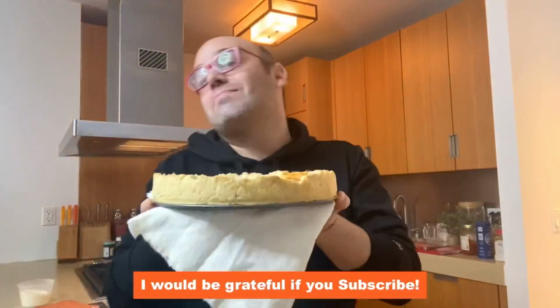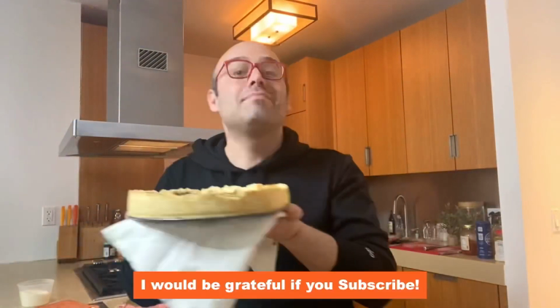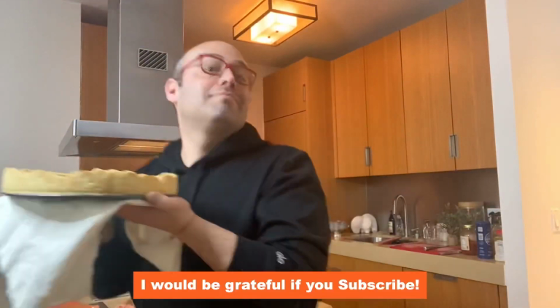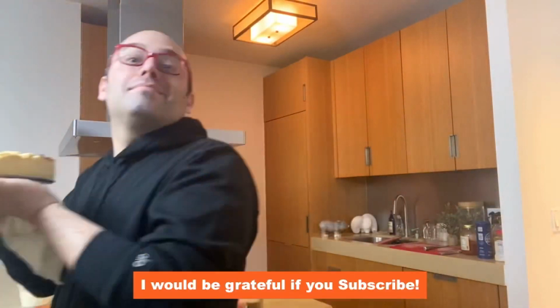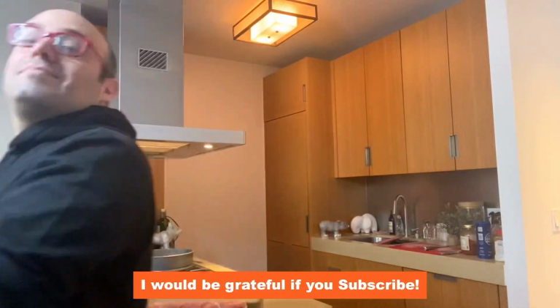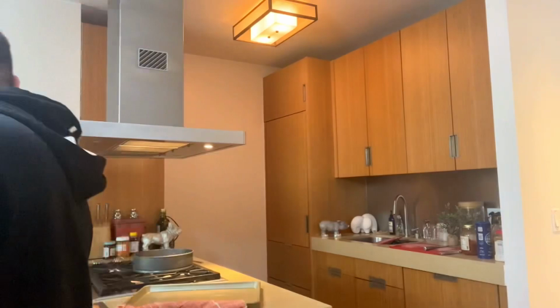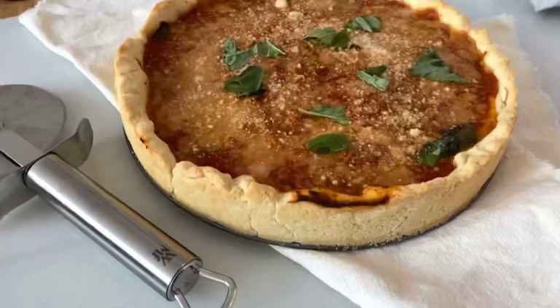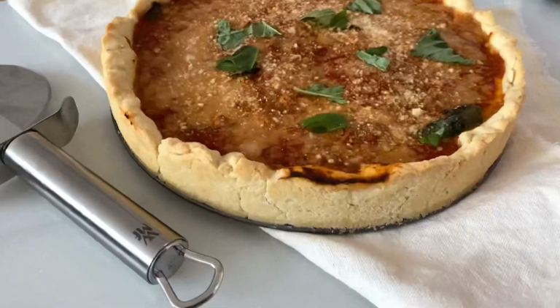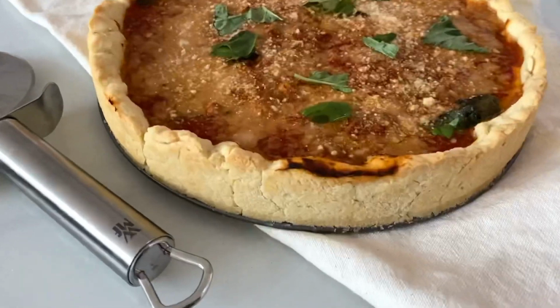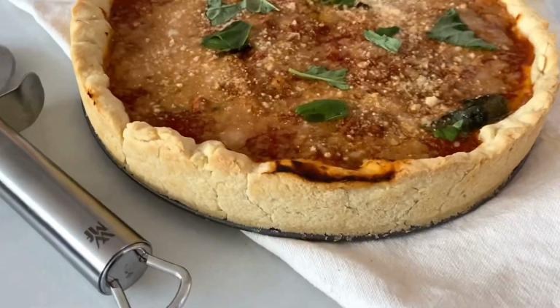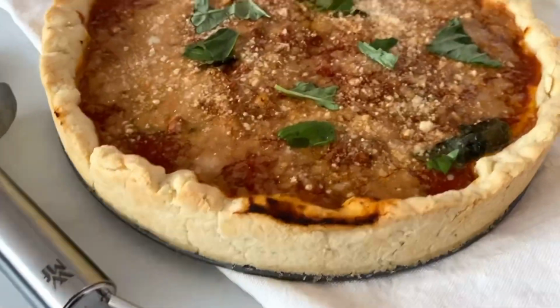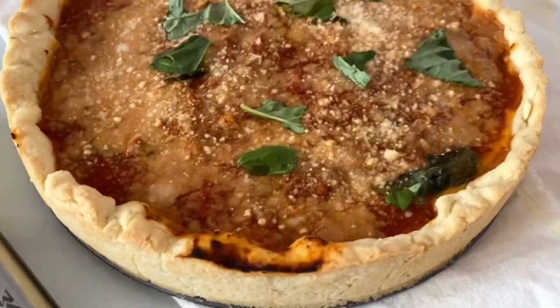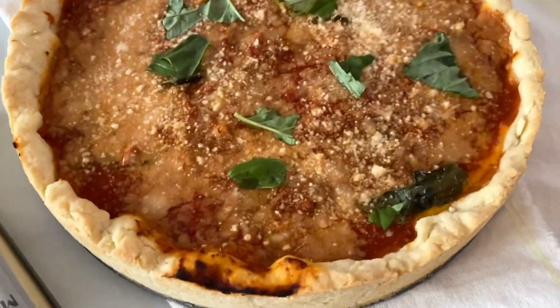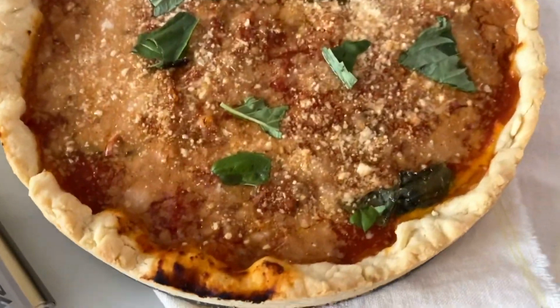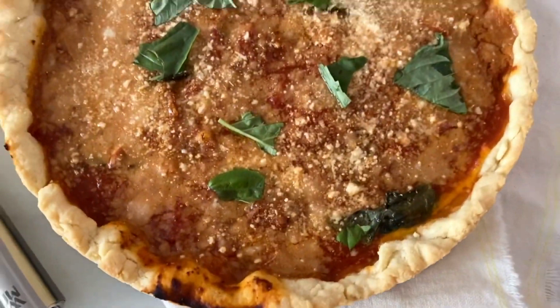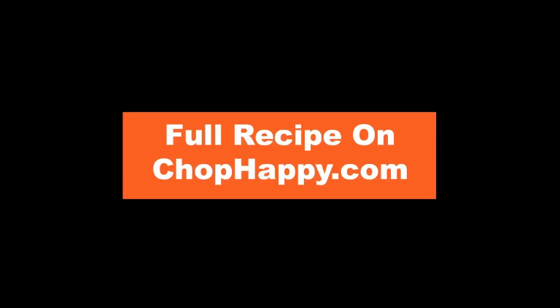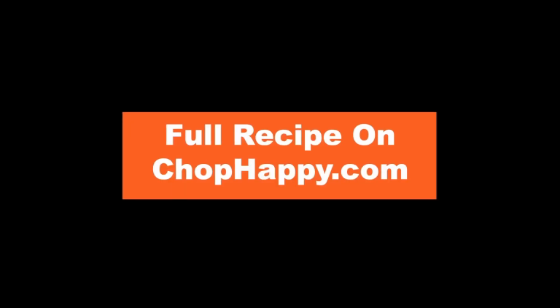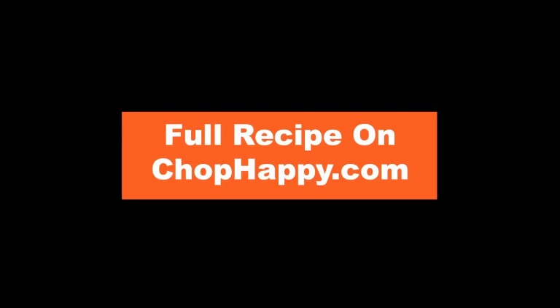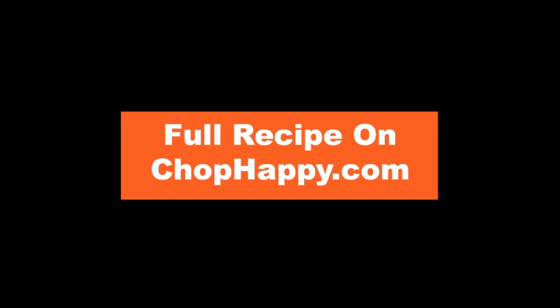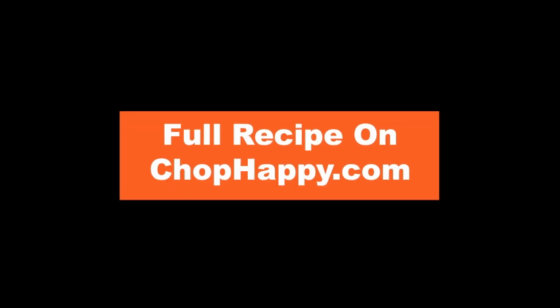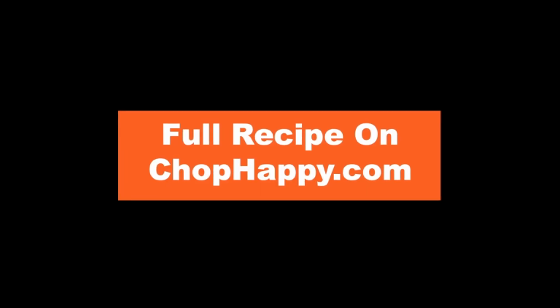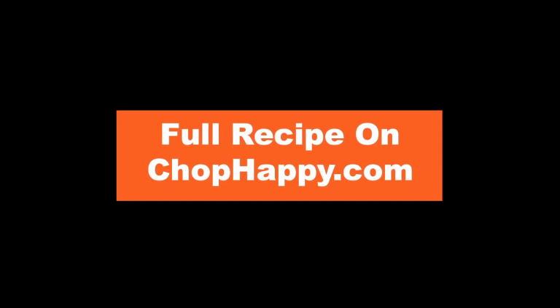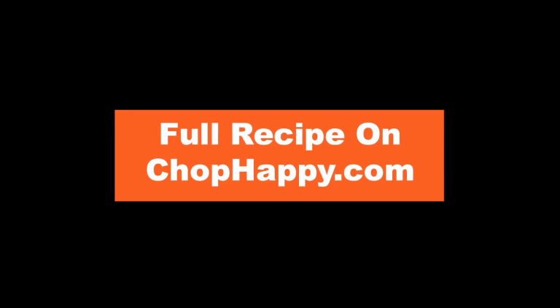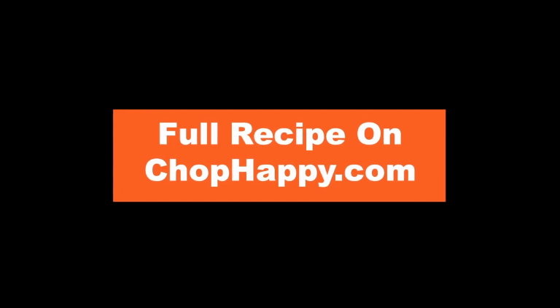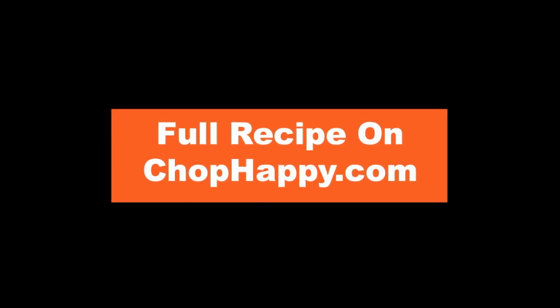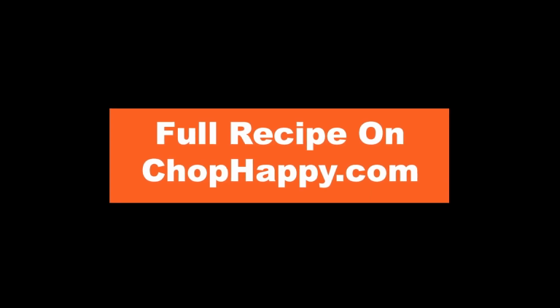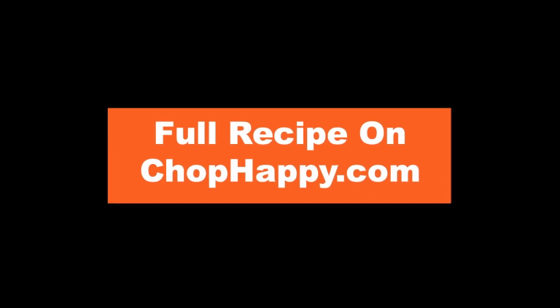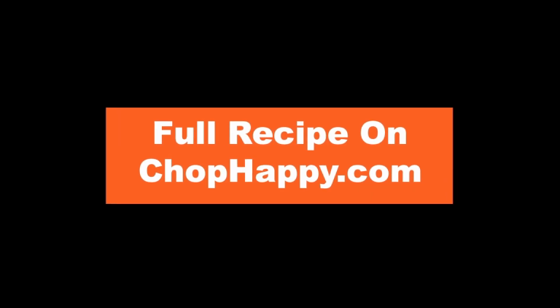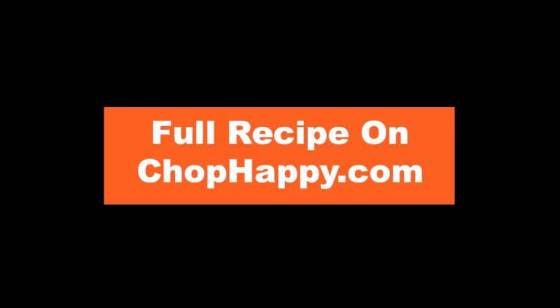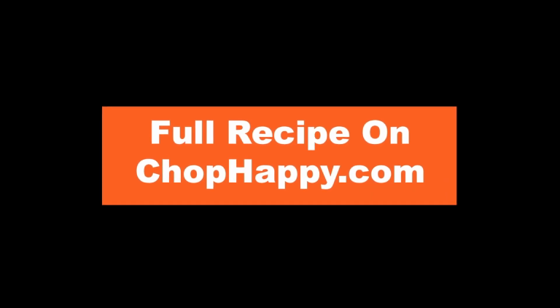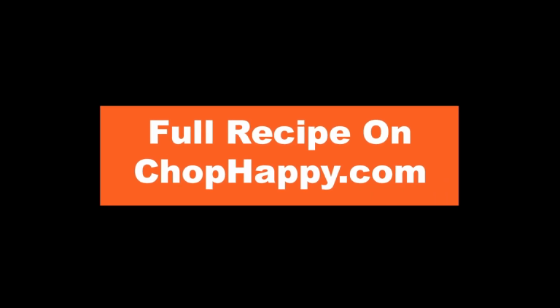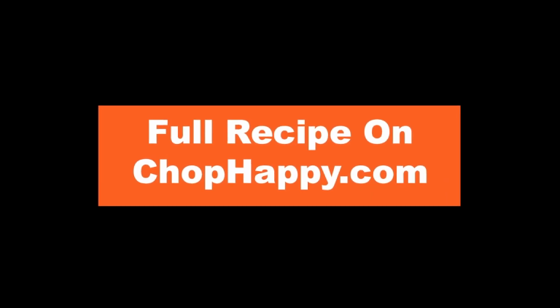Go to chophappy.com for the recipe and please subscribe. I am so grateful for you and I'm cheering you on!